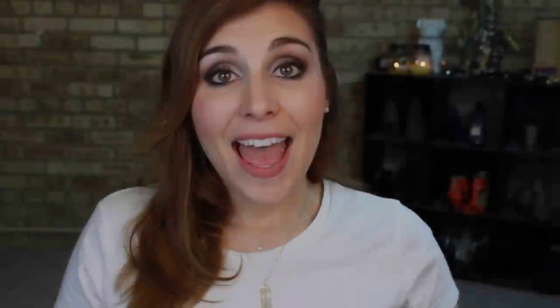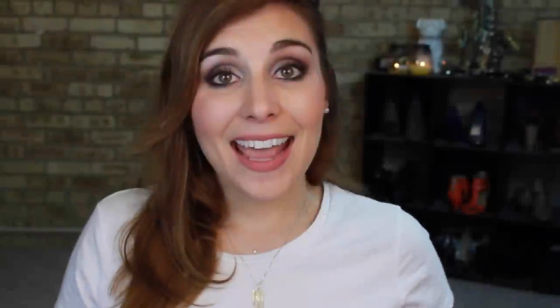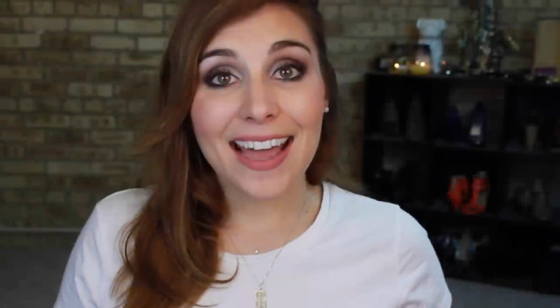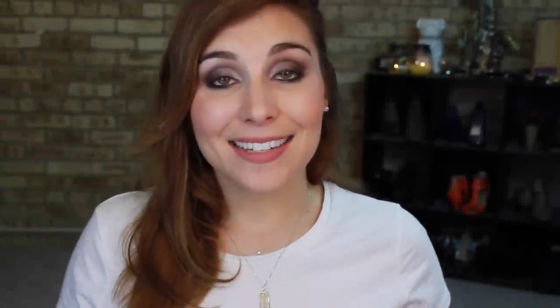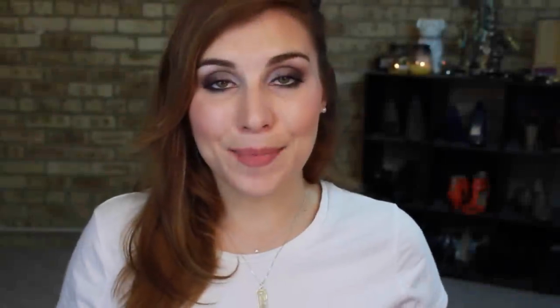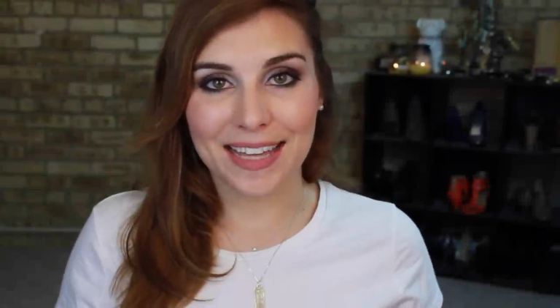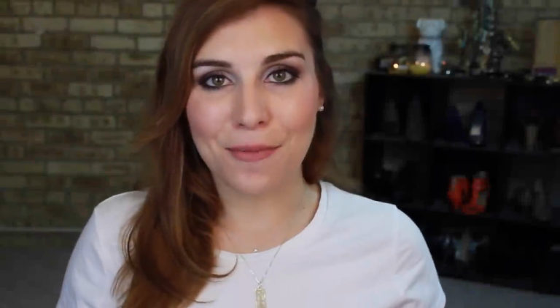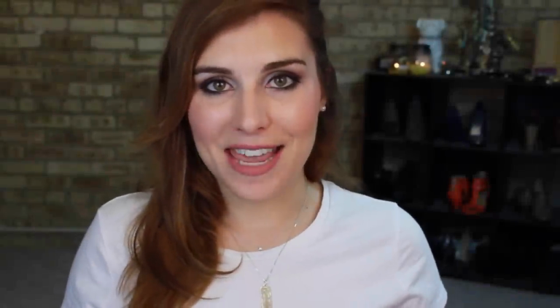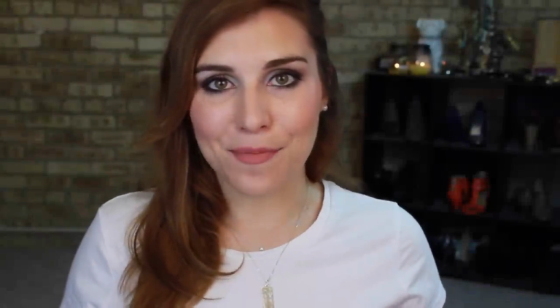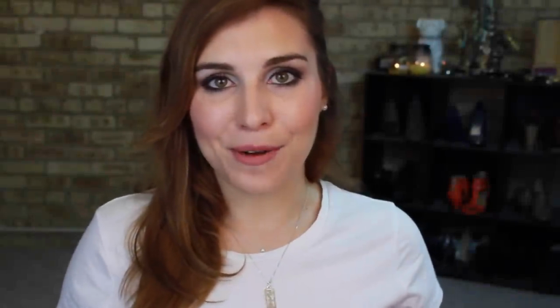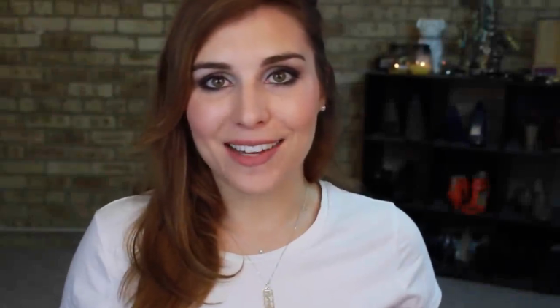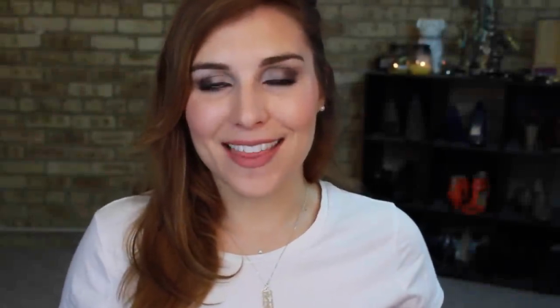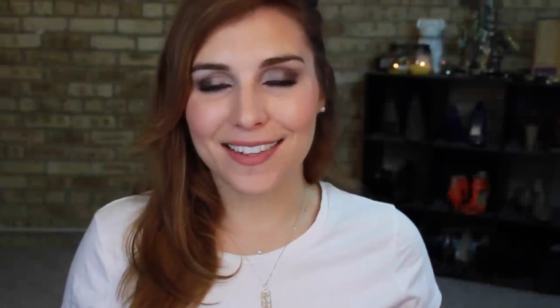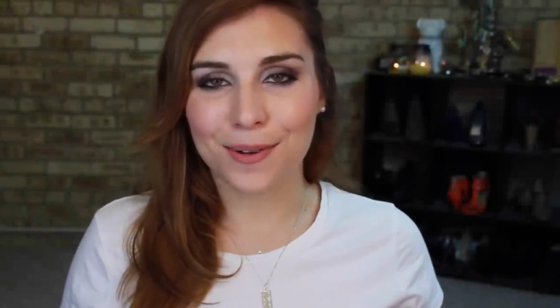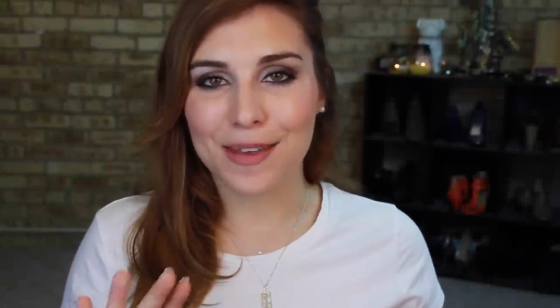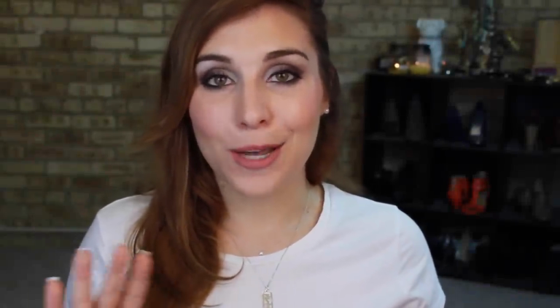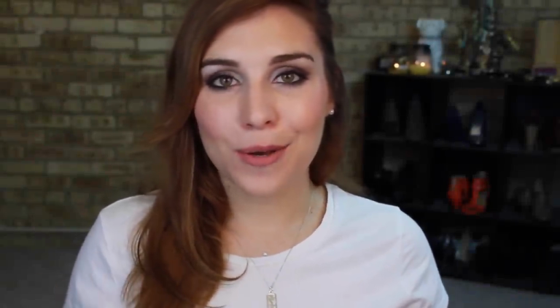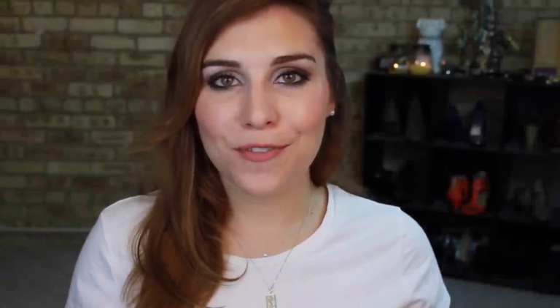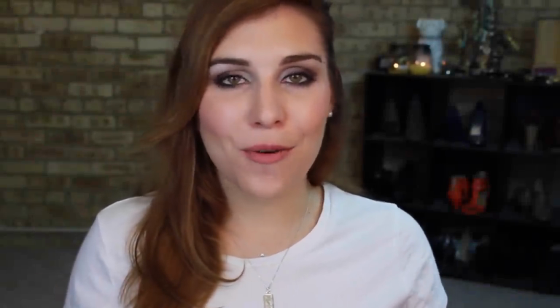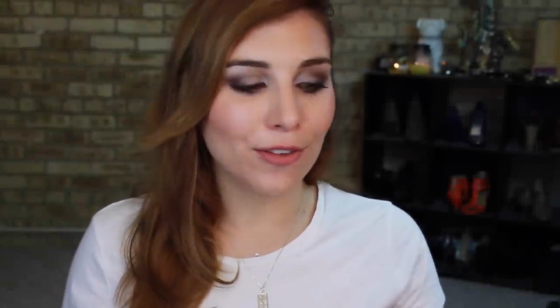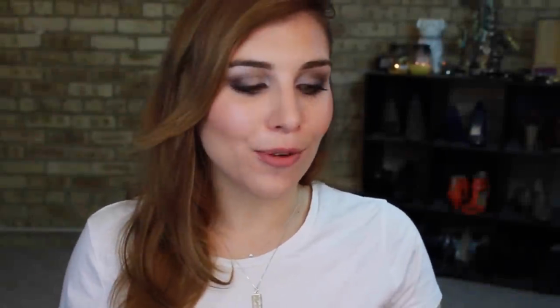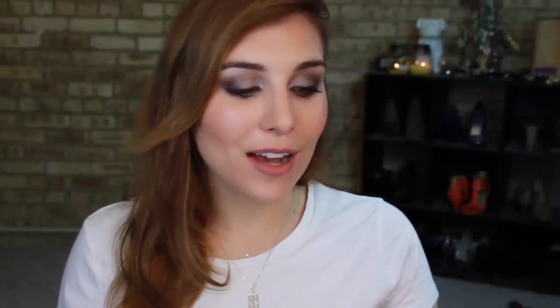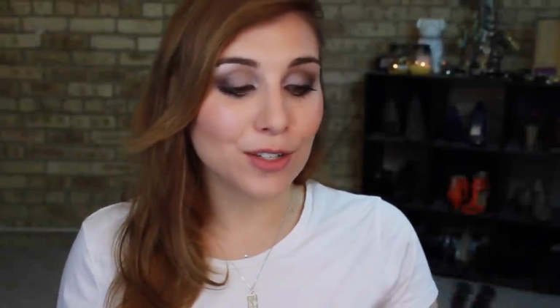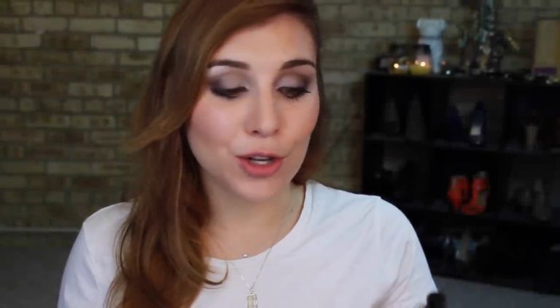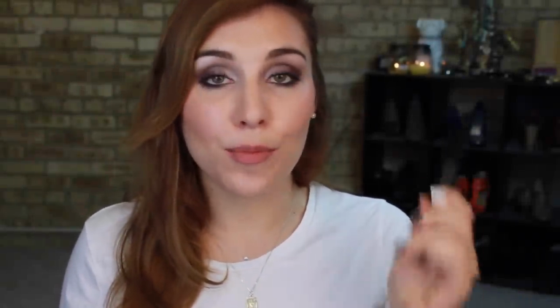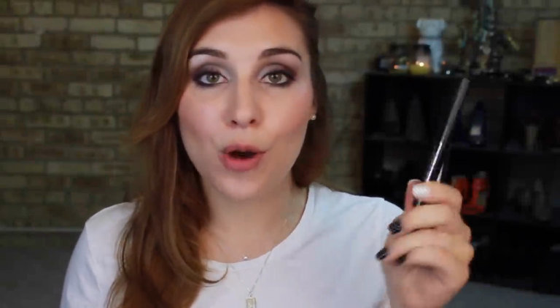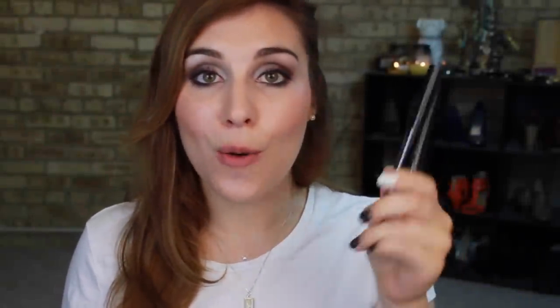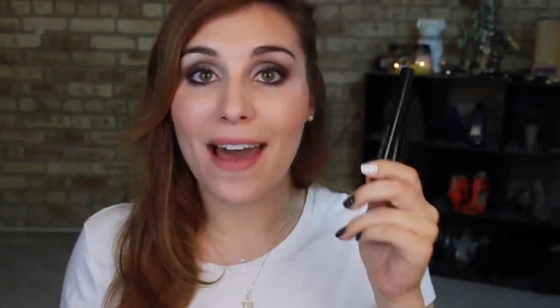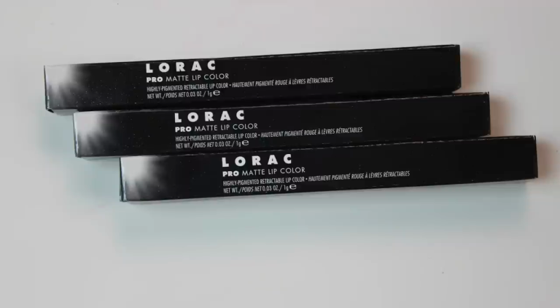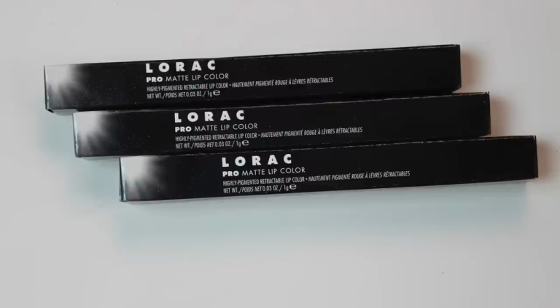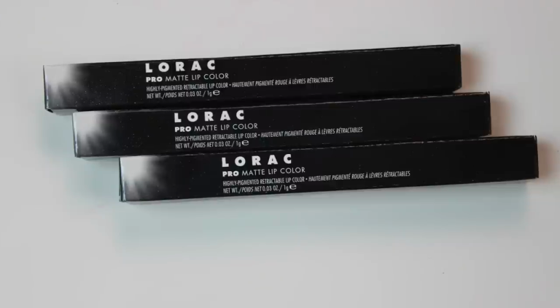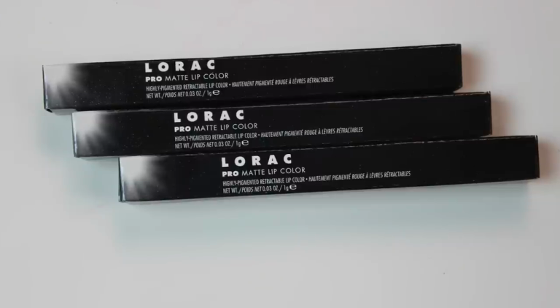Hey guys, it's Bailey from Making Up the Midwest, and this is going to be a quick review of Lorac's new Pro Matte Lip Colors.